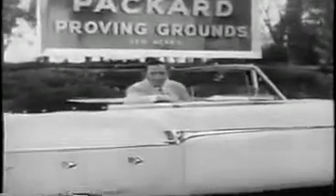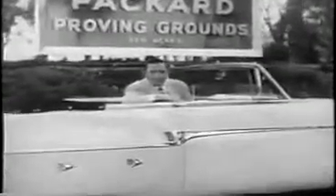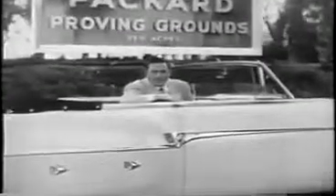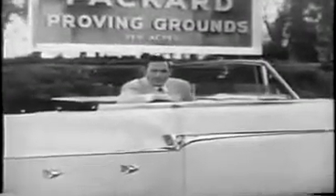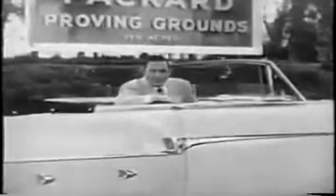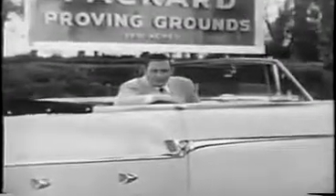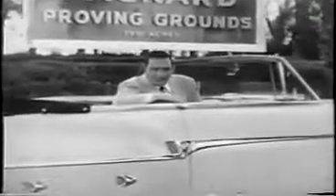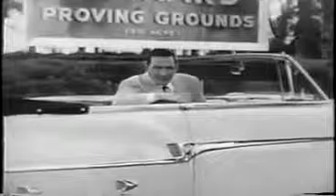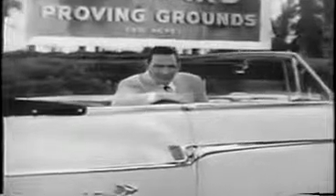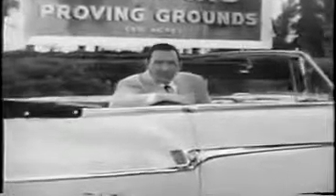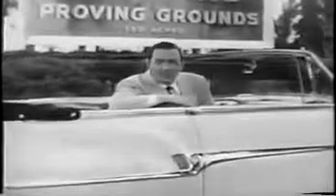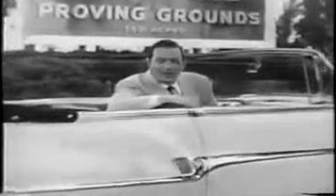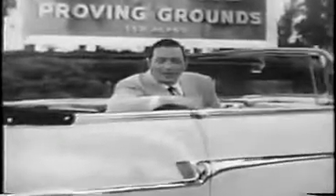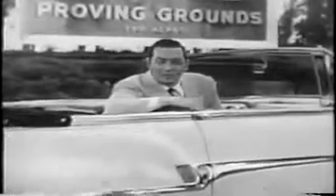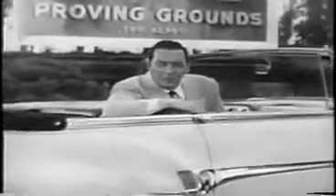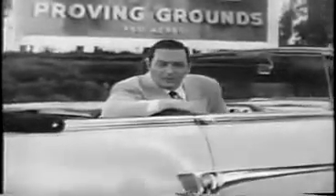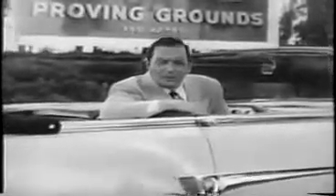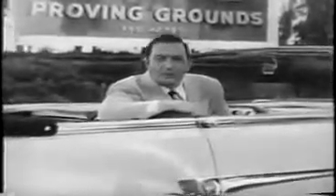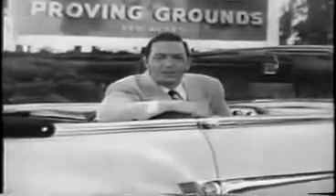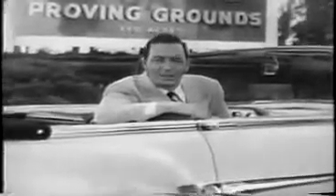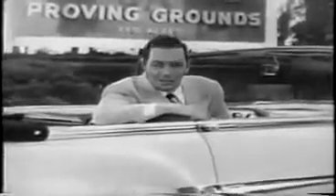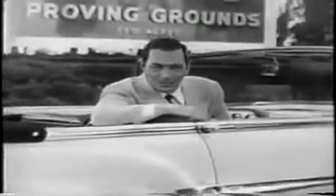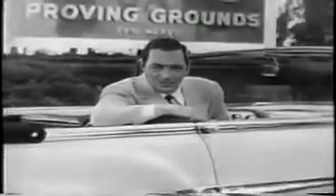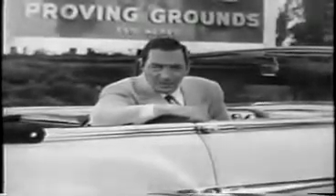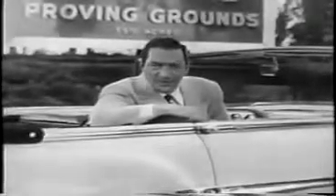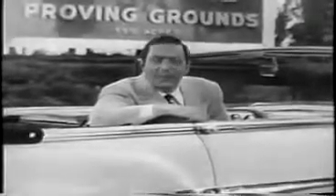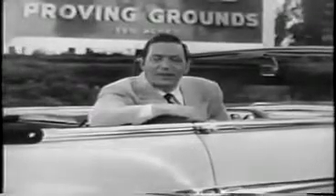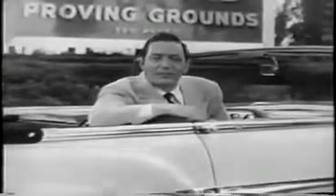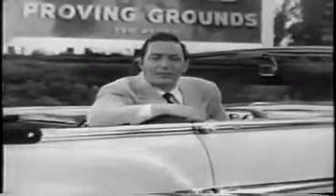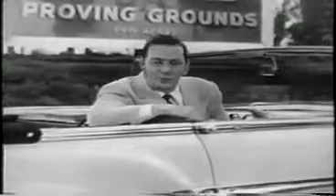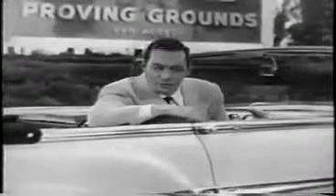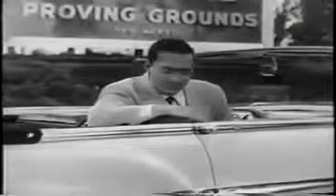You've heard me say the new '53 Packards are engineered to outperform and built to outlast them all. Now I'd like to show you proof.